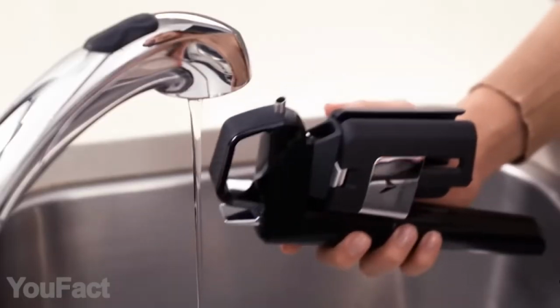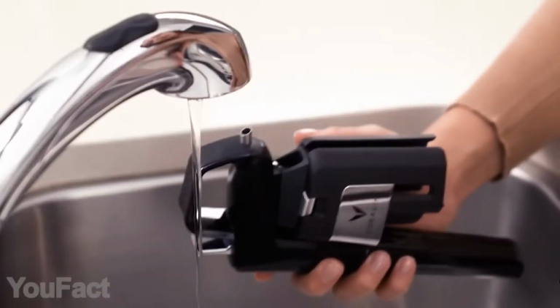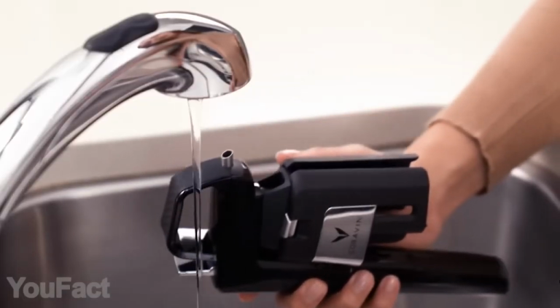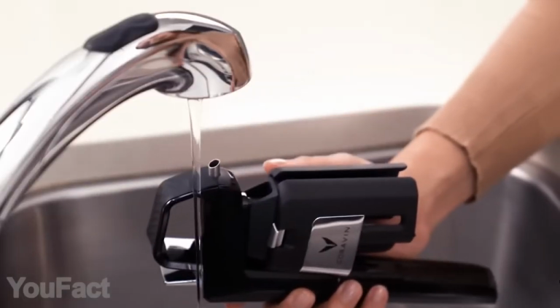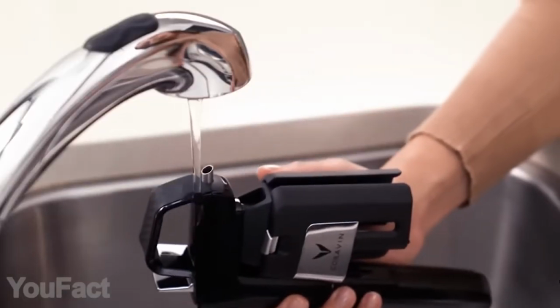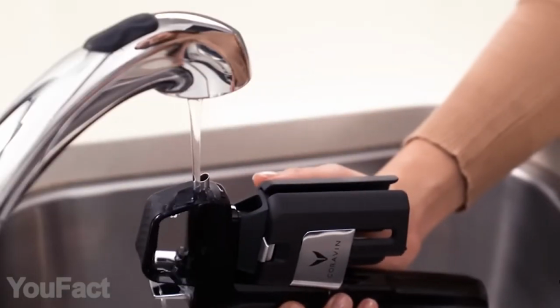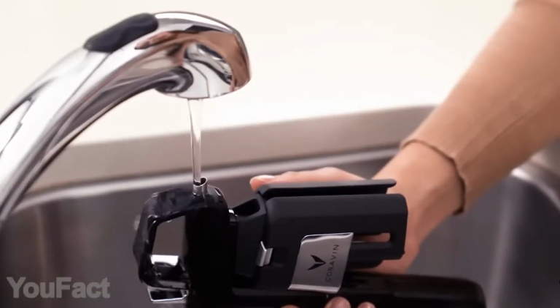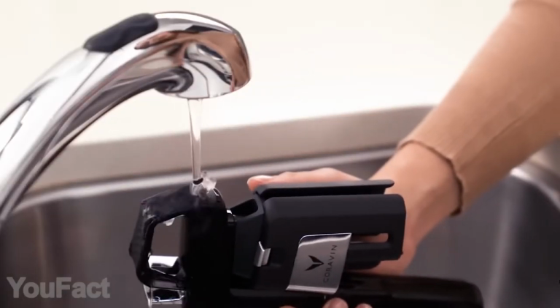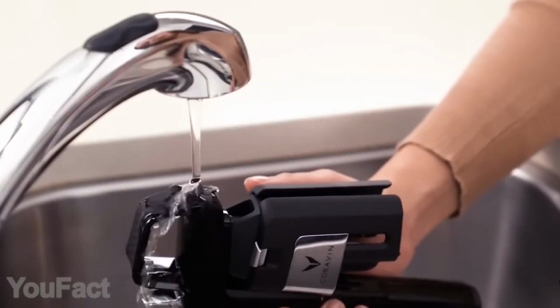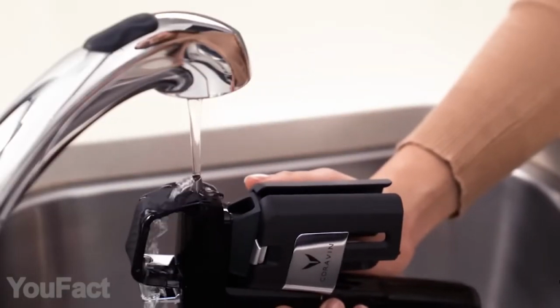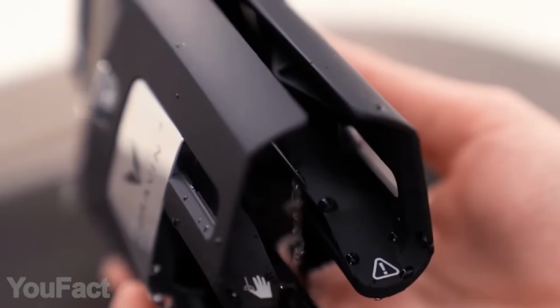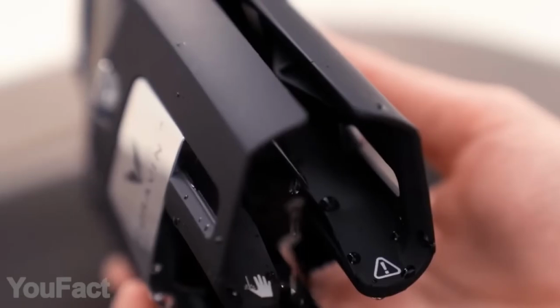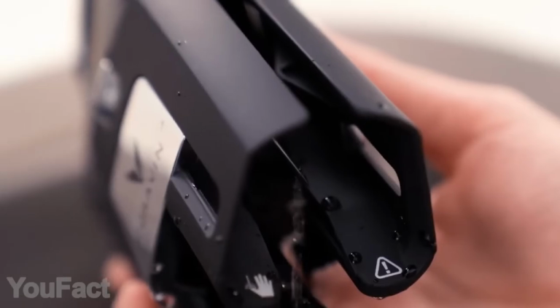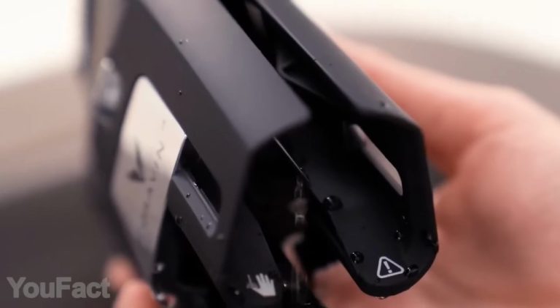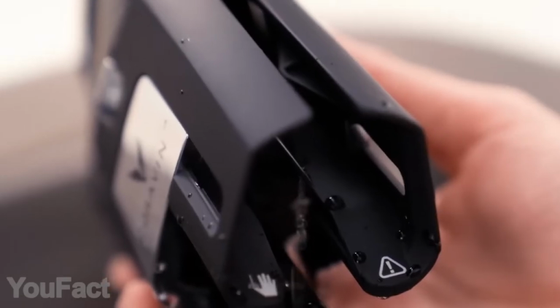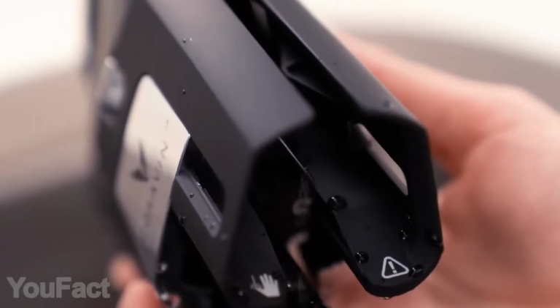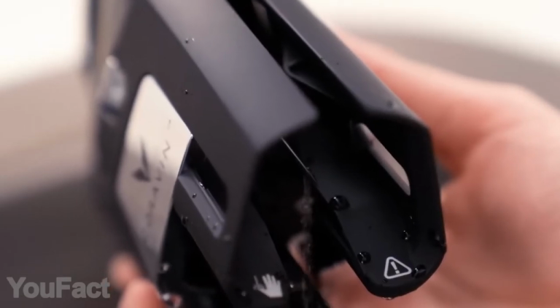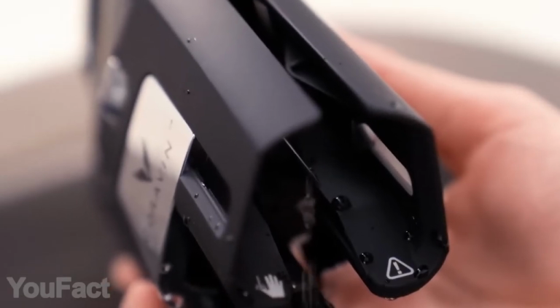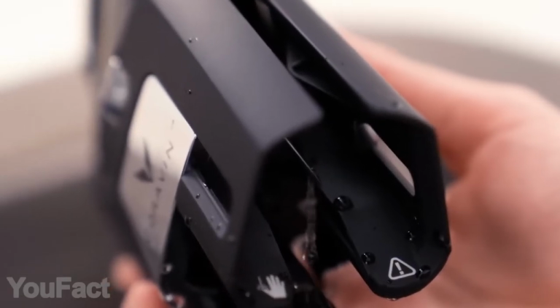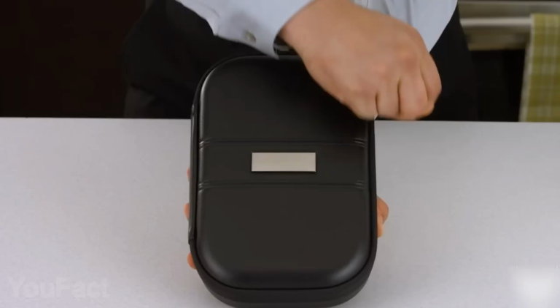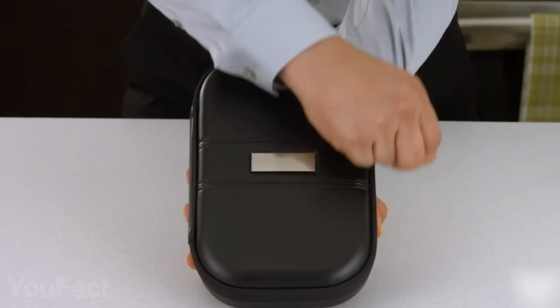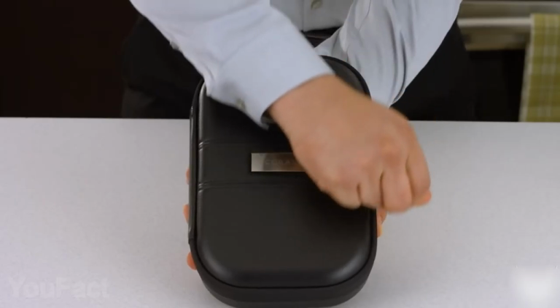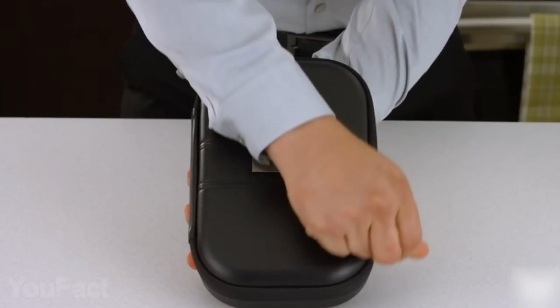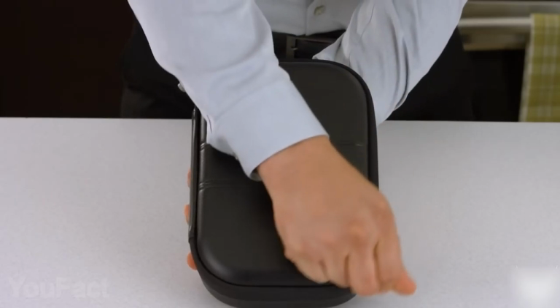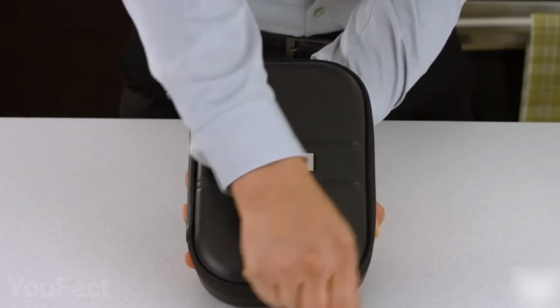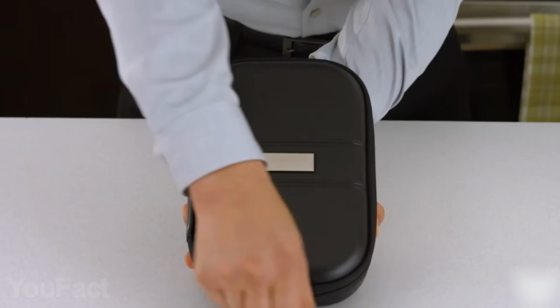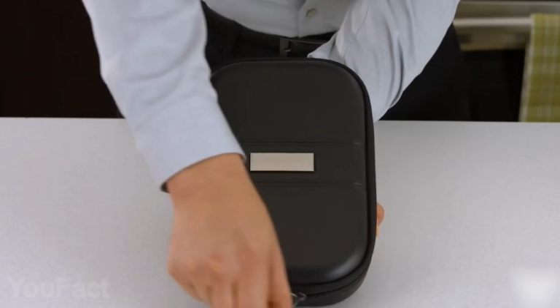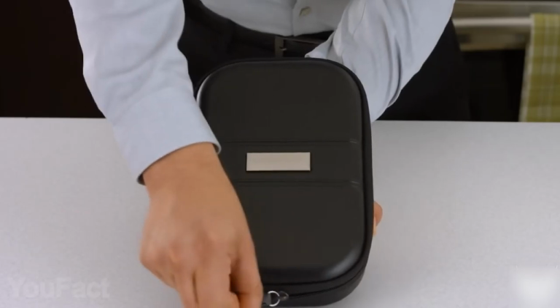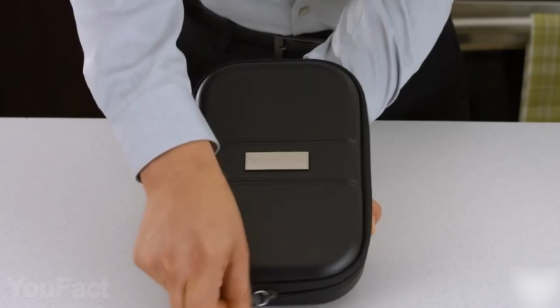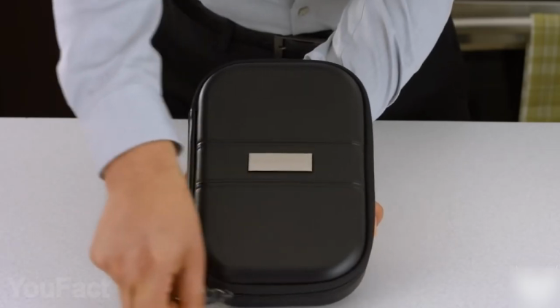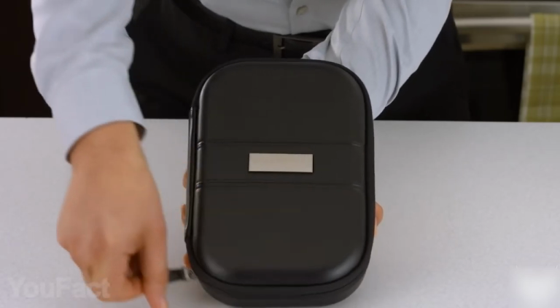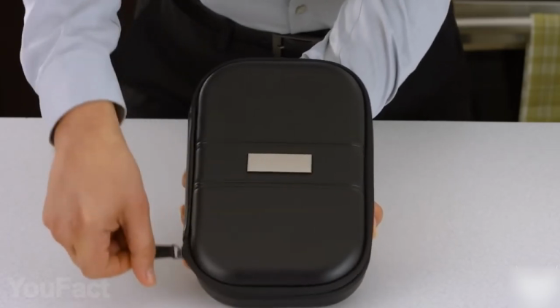After use, simply rinse the spout and clamps with warm water, and there's a nice carrying pouch for travelers.